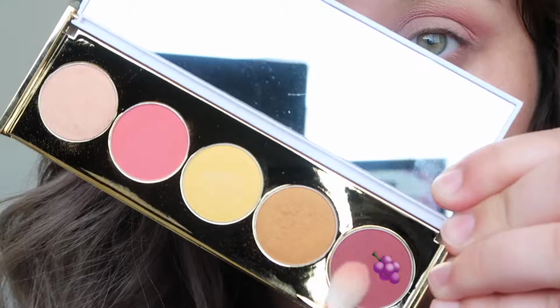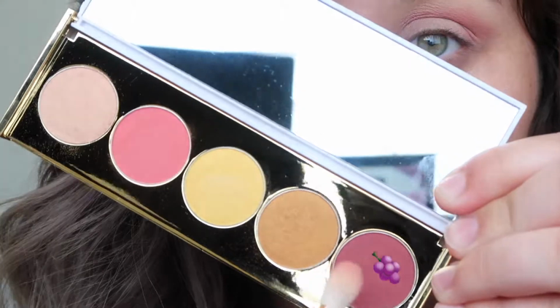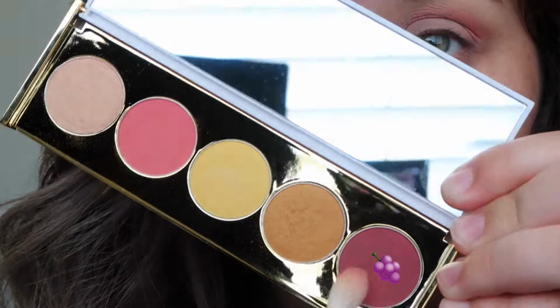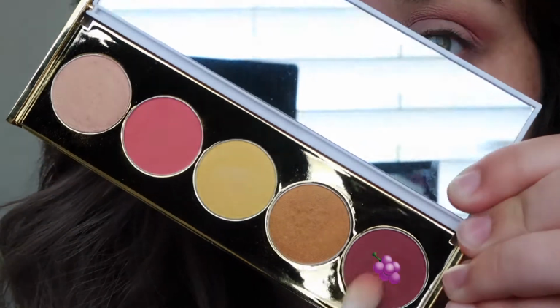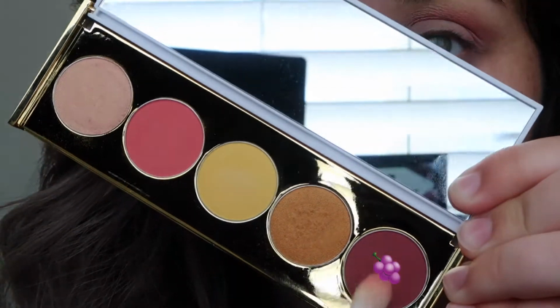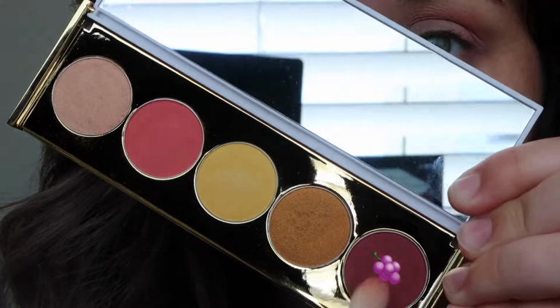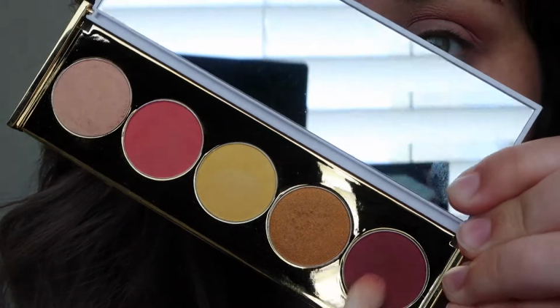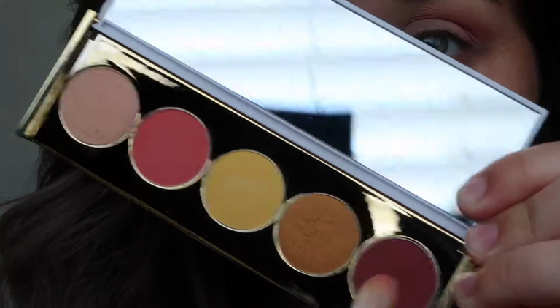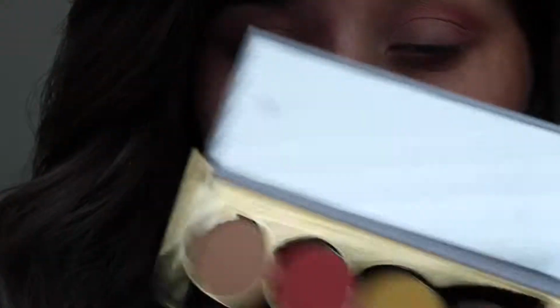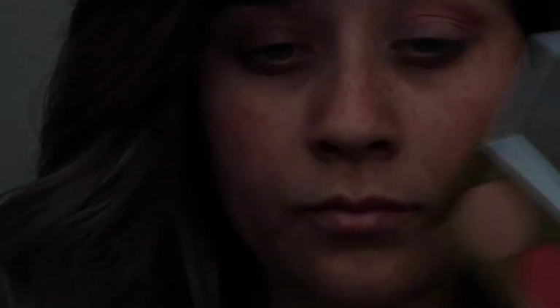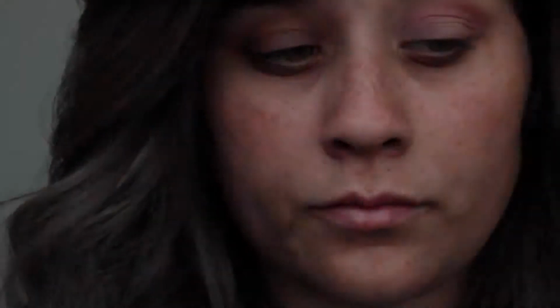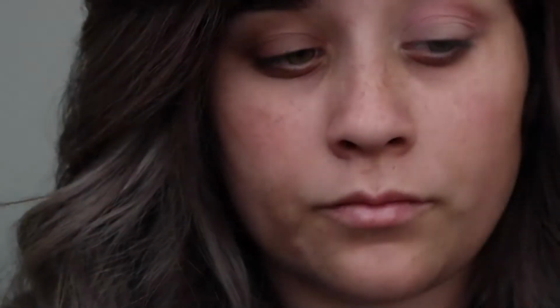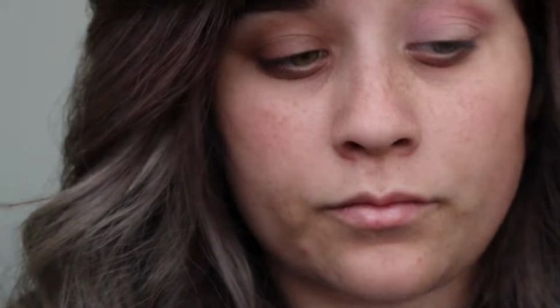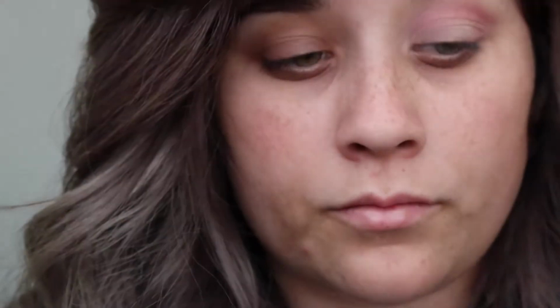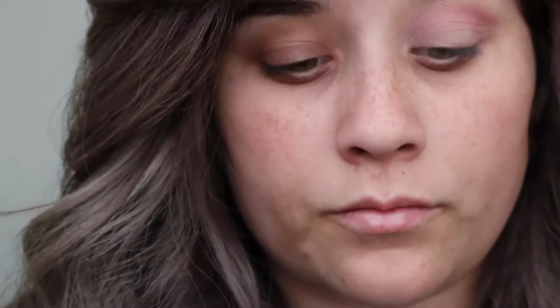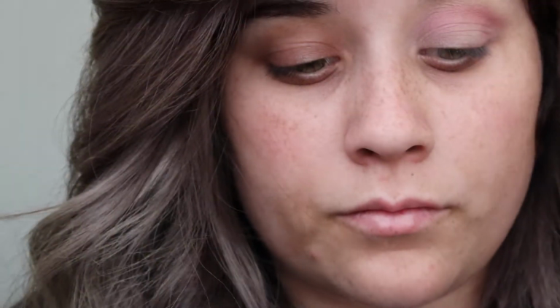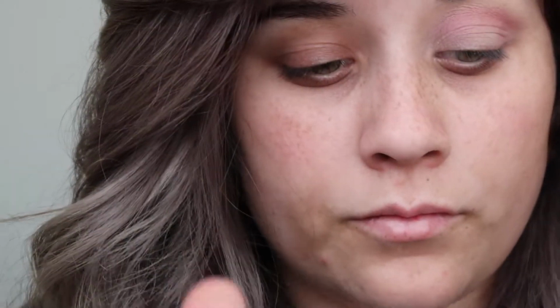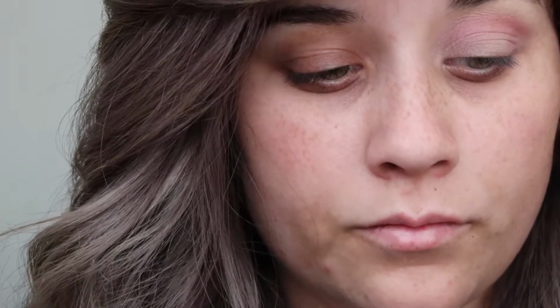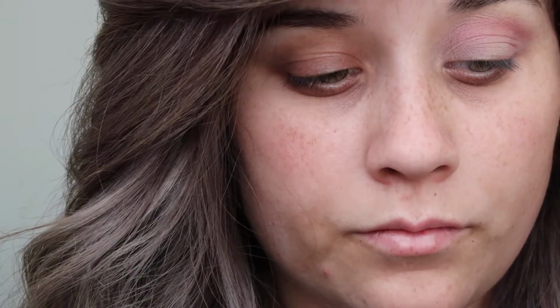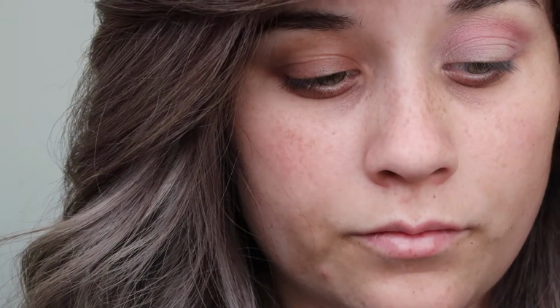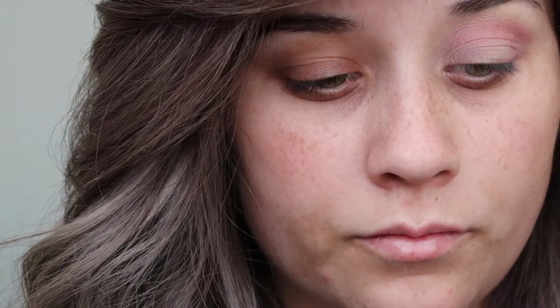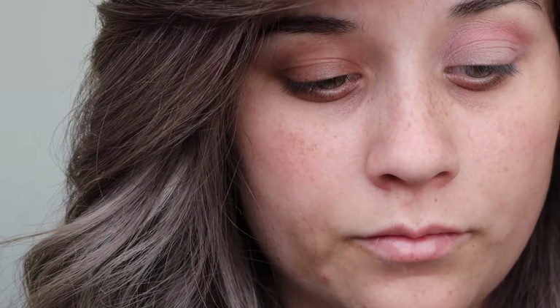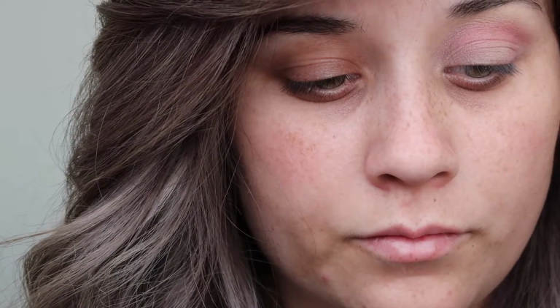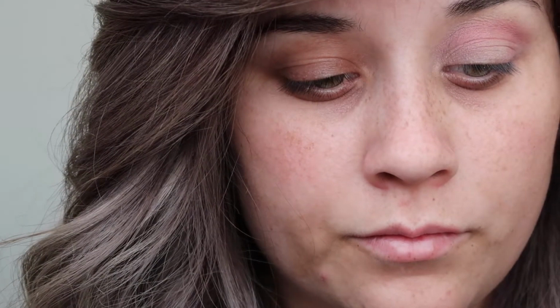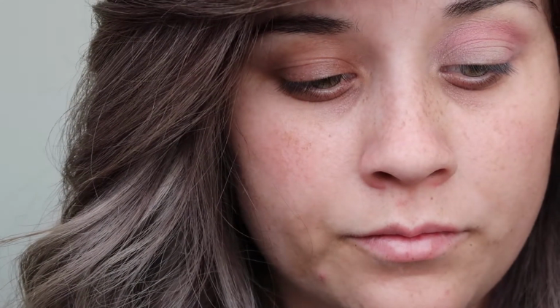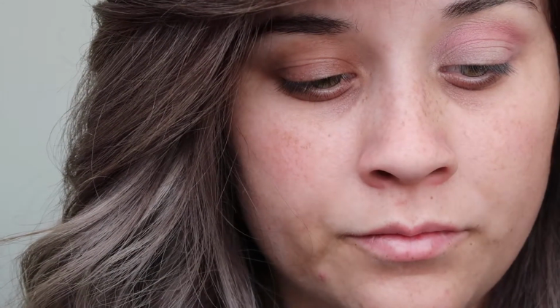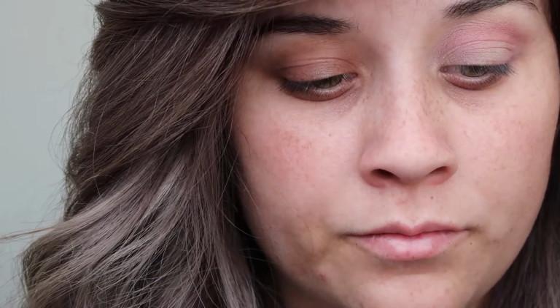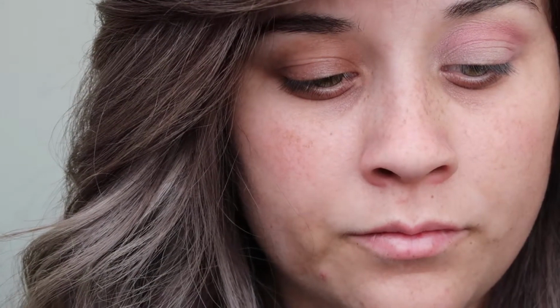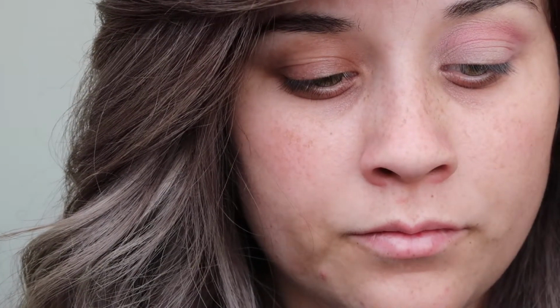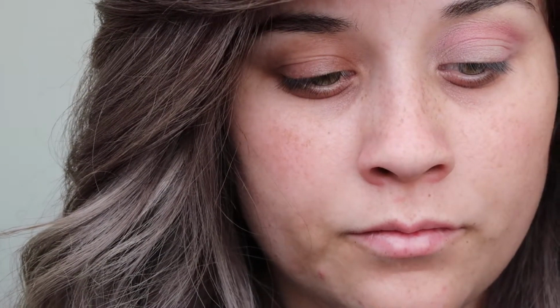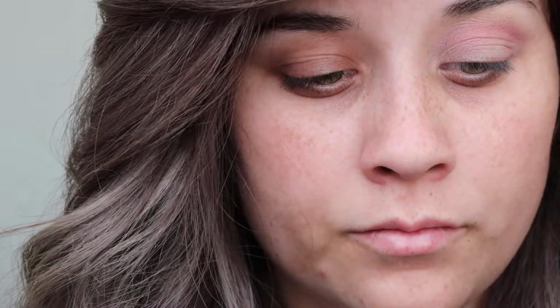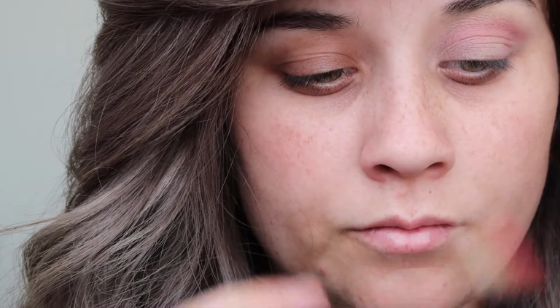In the shade Uva, I'm going to continue blending this into my crease and outer V to keep building up the color.